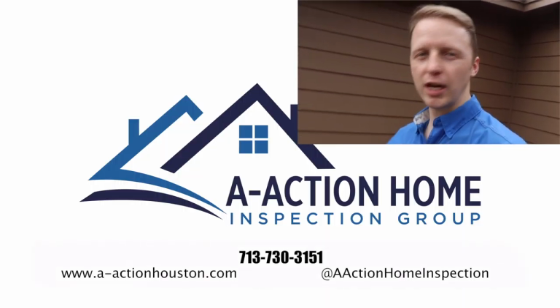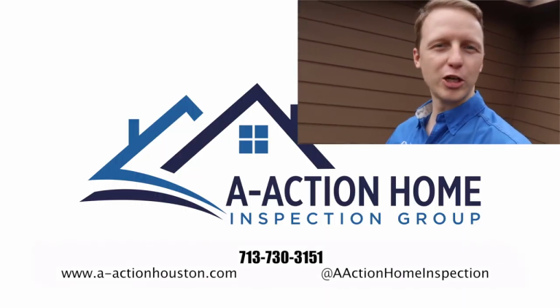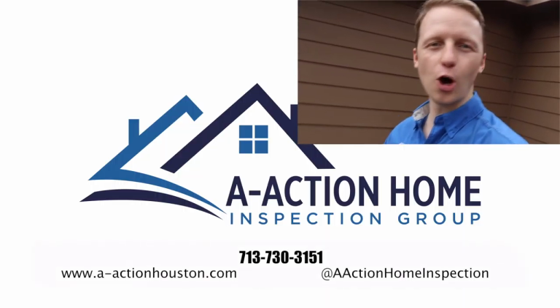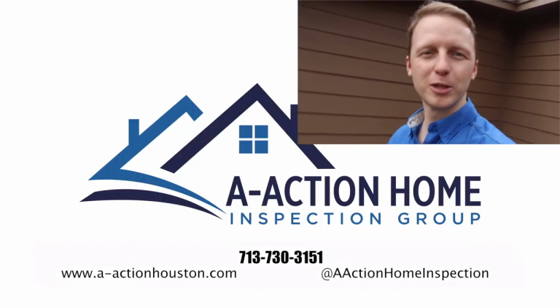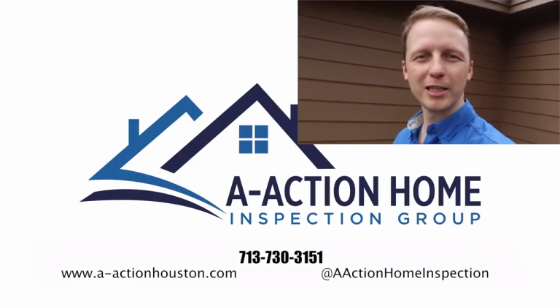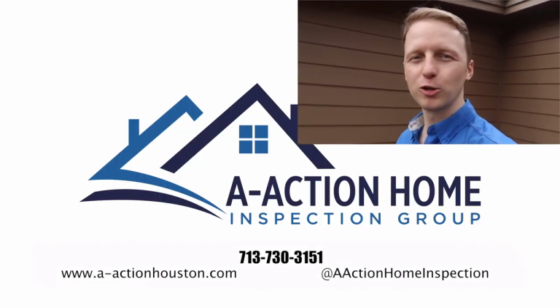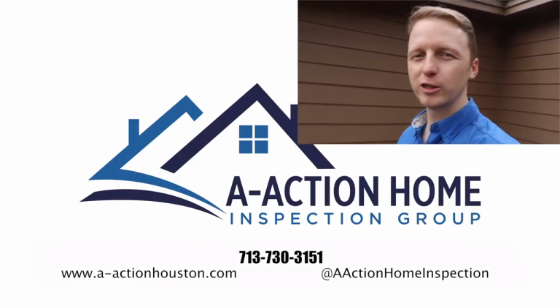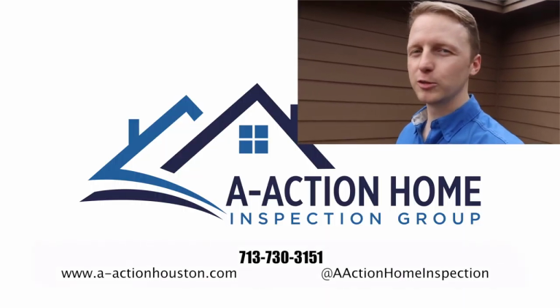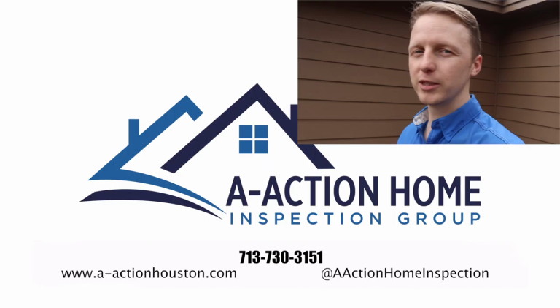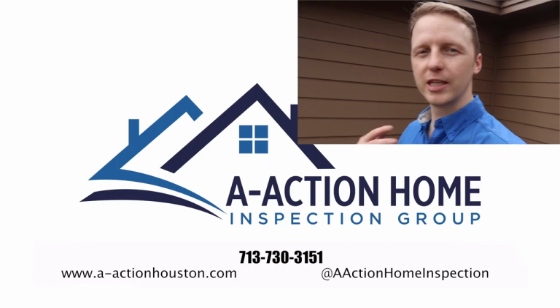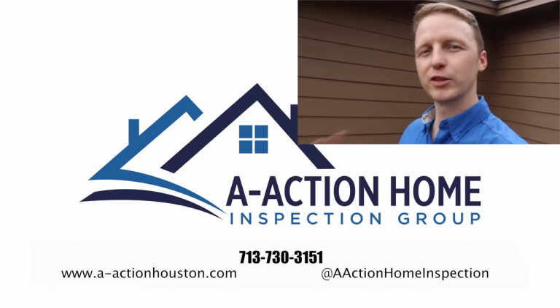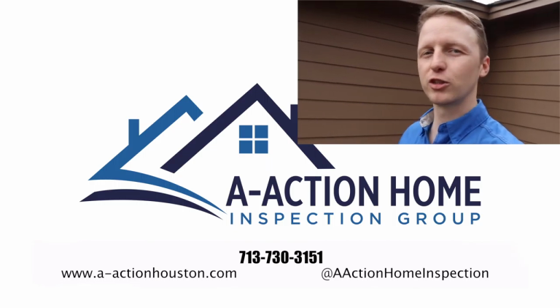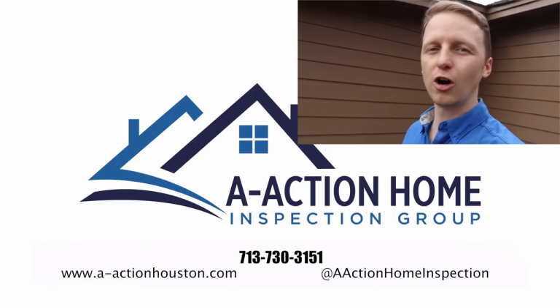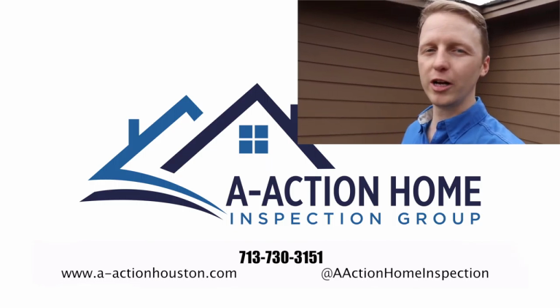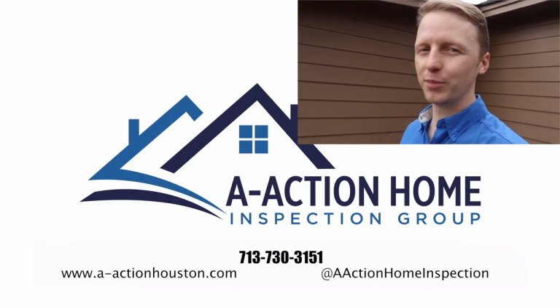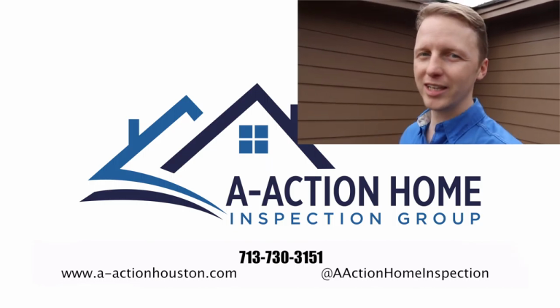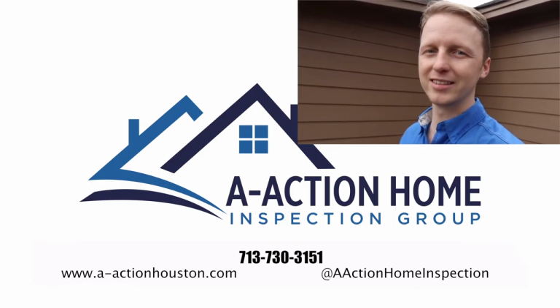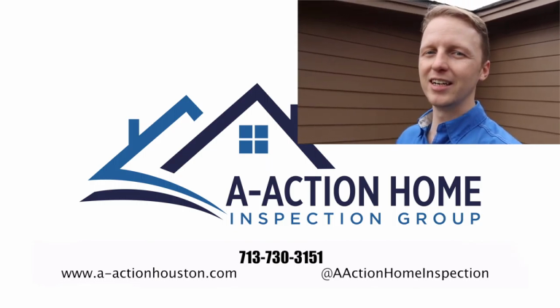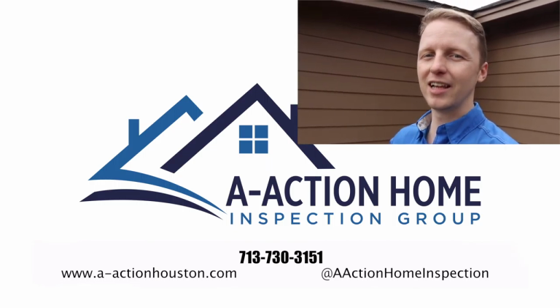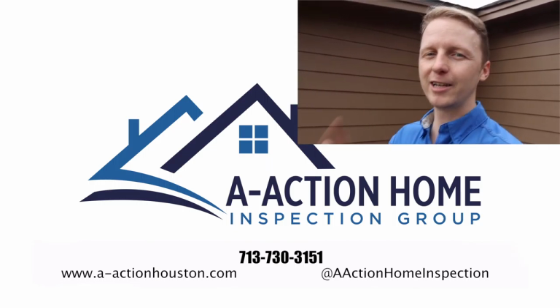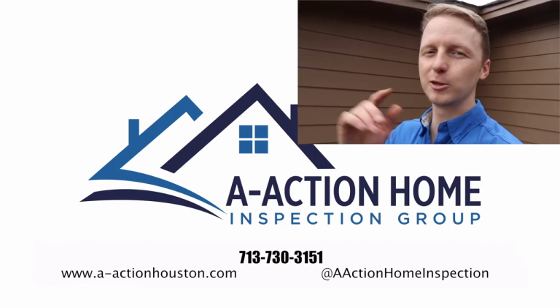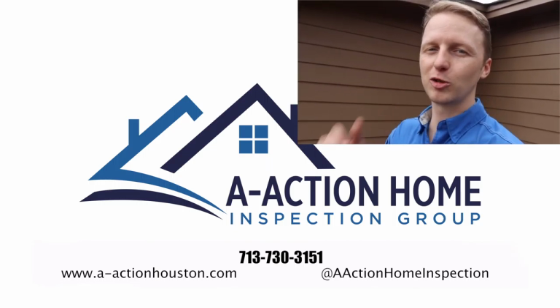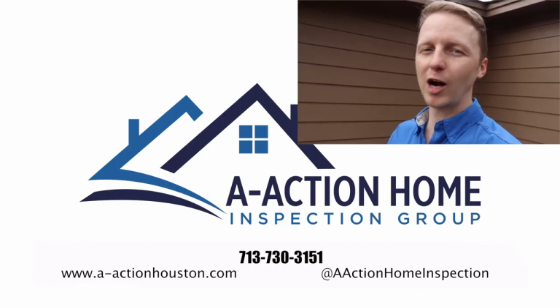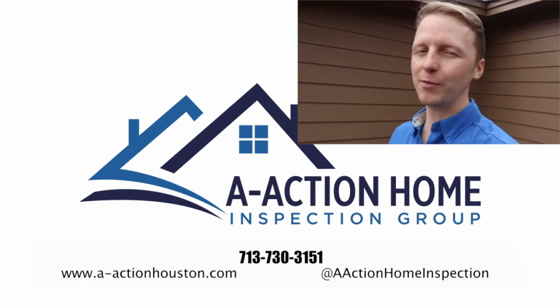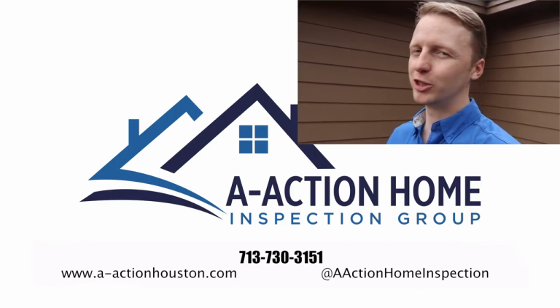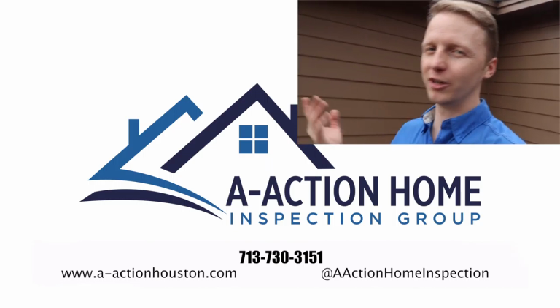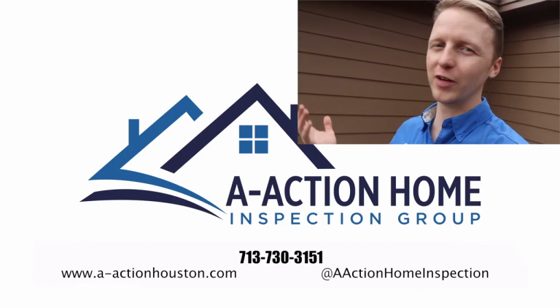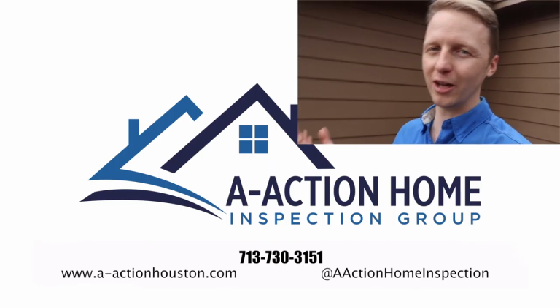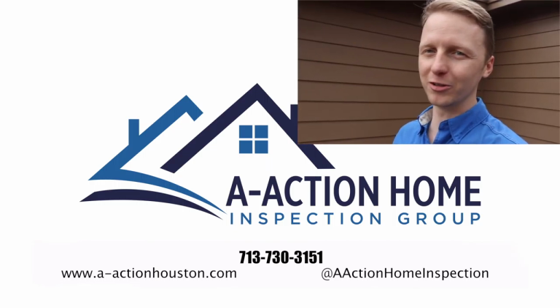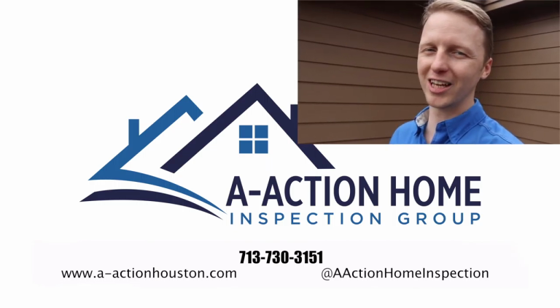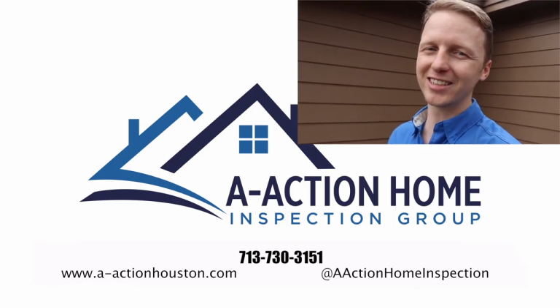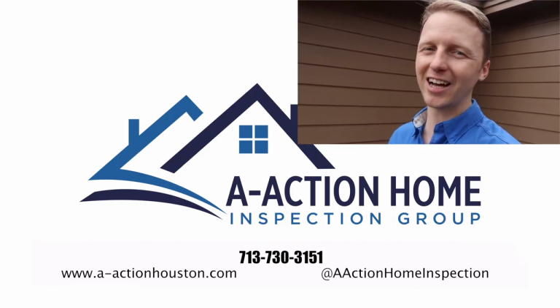If you have any home inspection questions, please give us a call, and please like, subscribe, and share the videos. Thanks guys, bye.